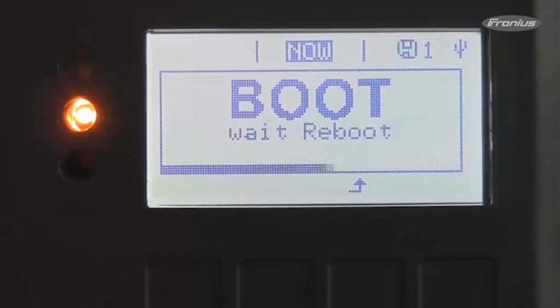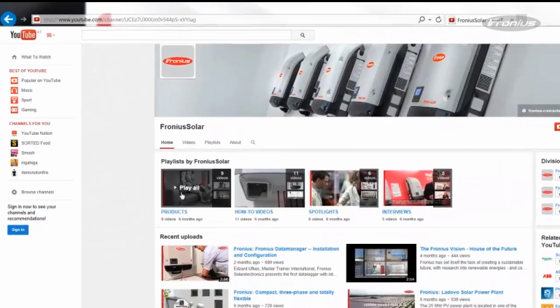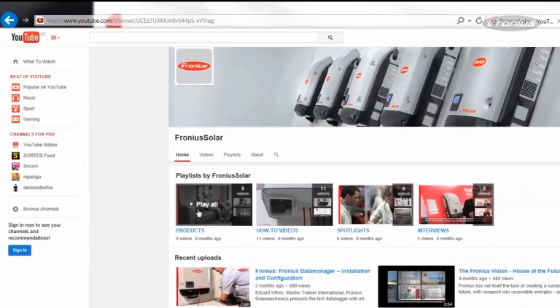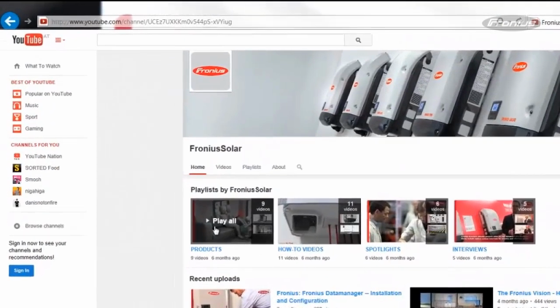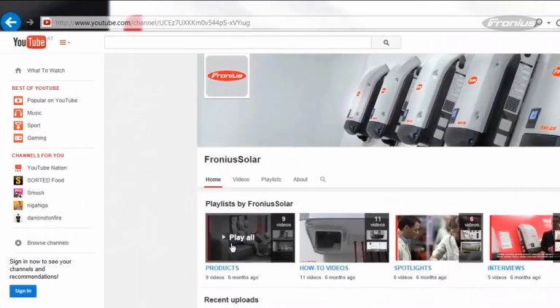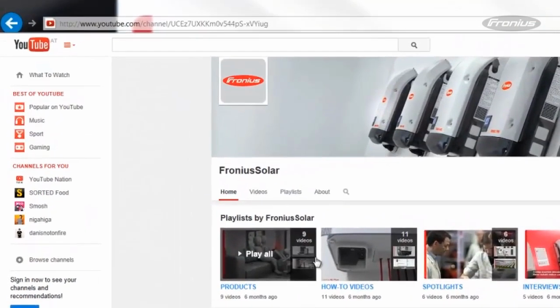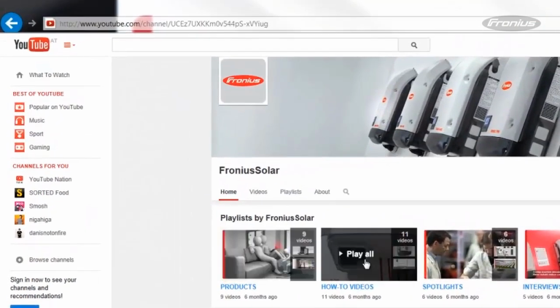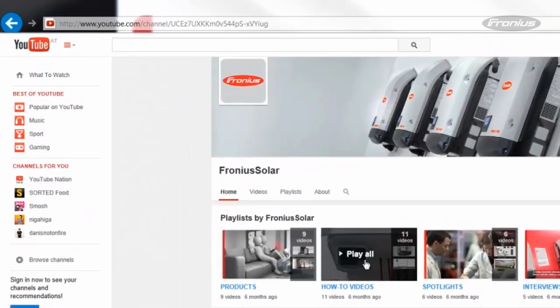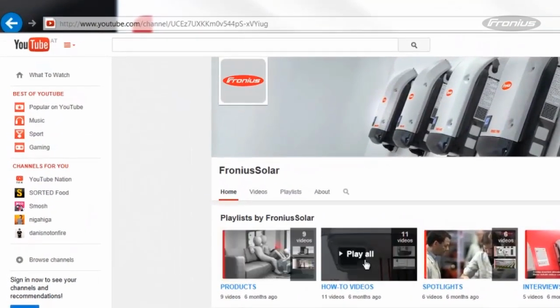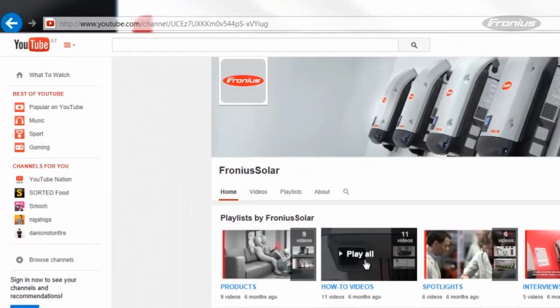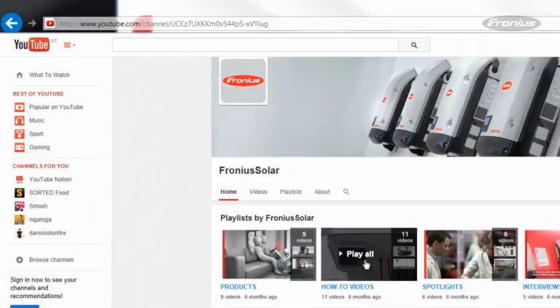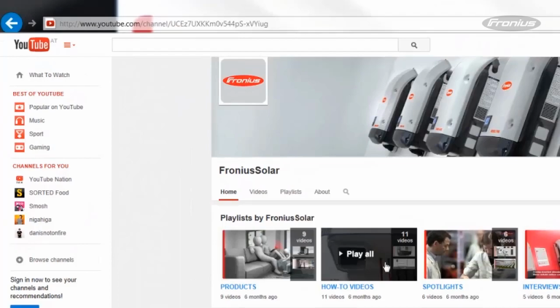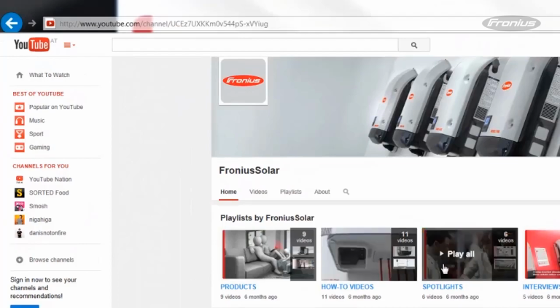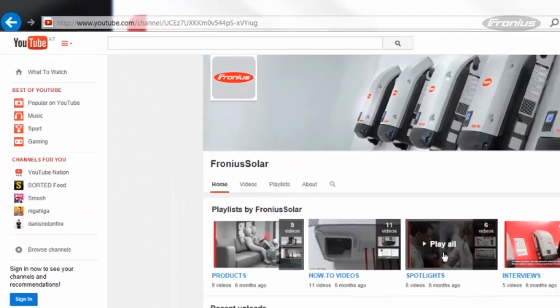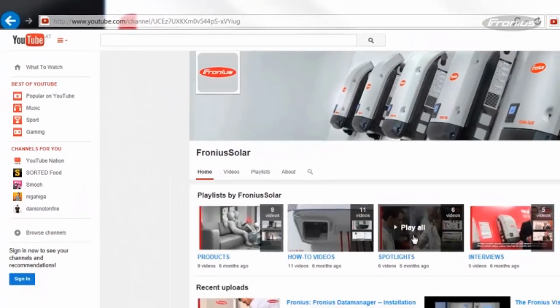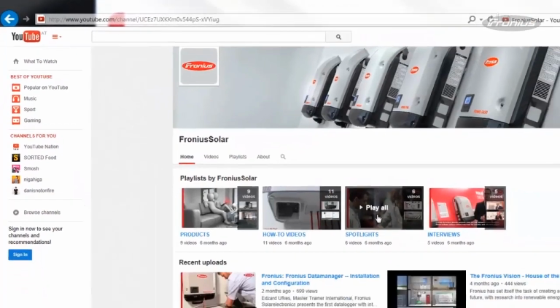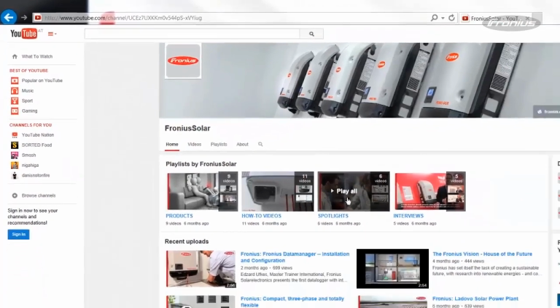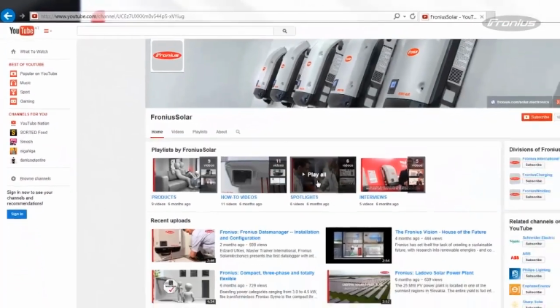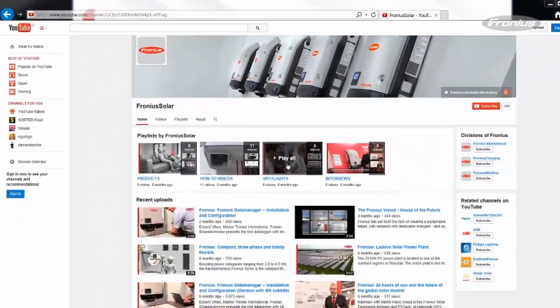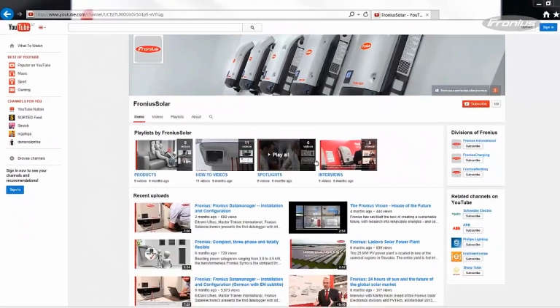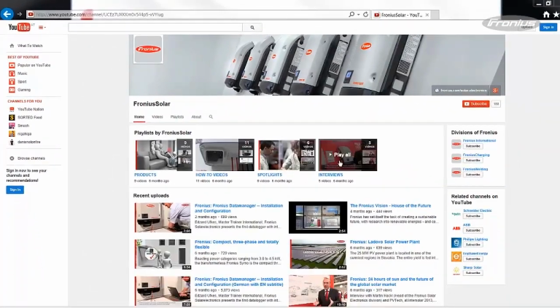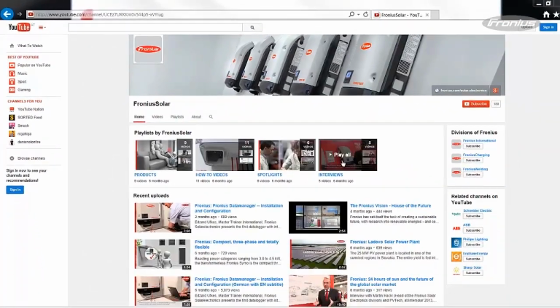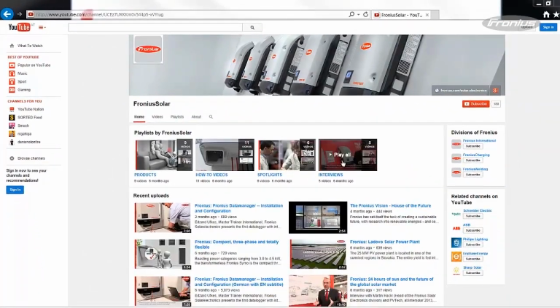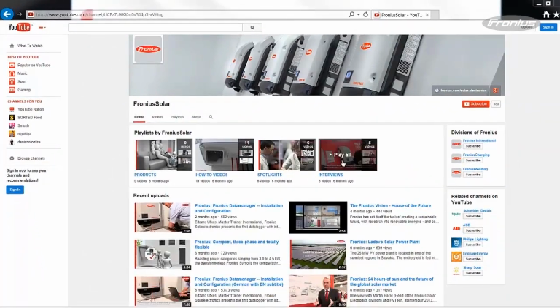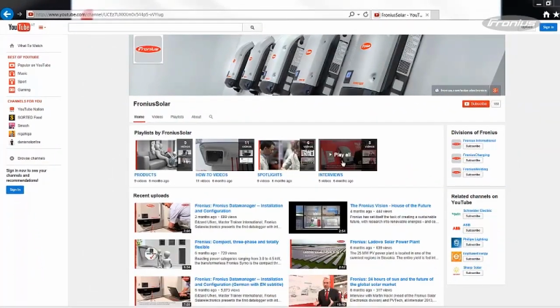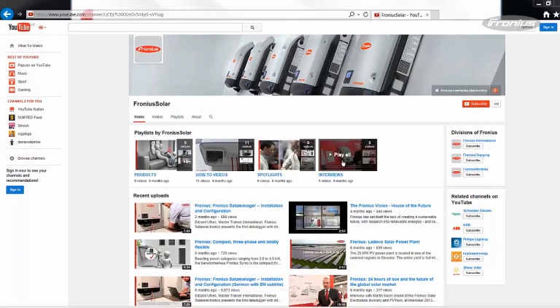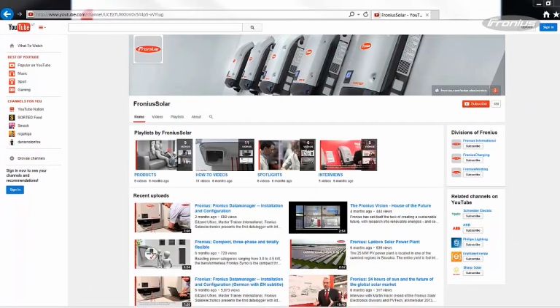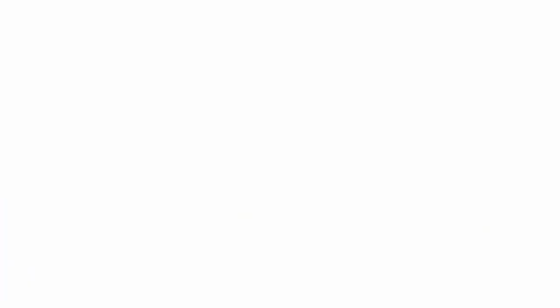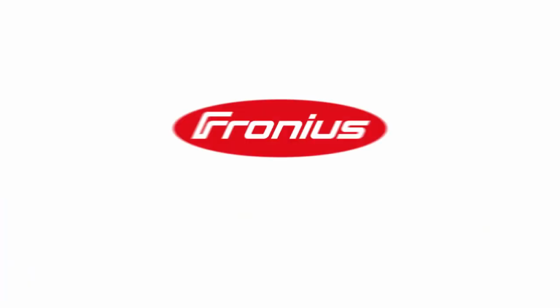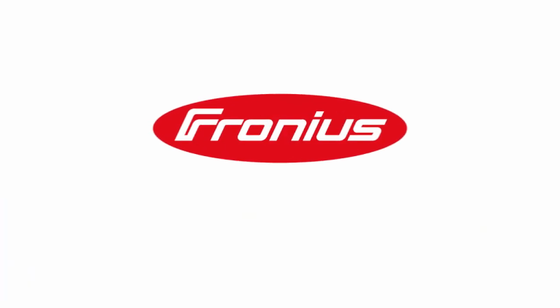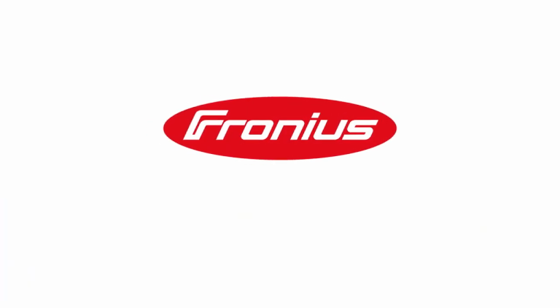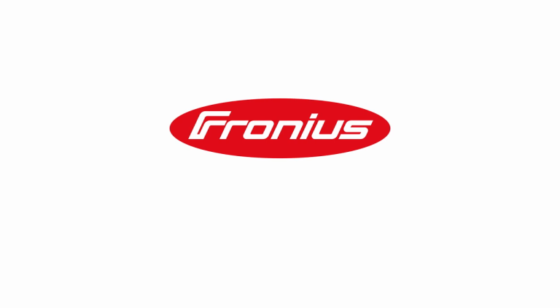Thank you for watching this video tutorial. To stay informed, please check out additional videos on the Fronius YouTube channel. Thank you.